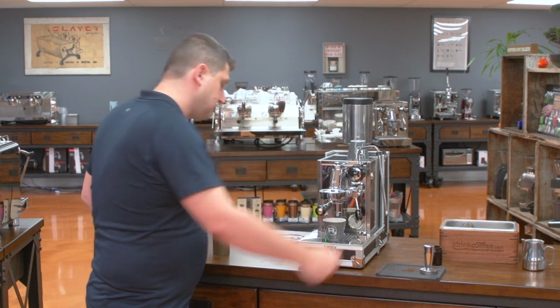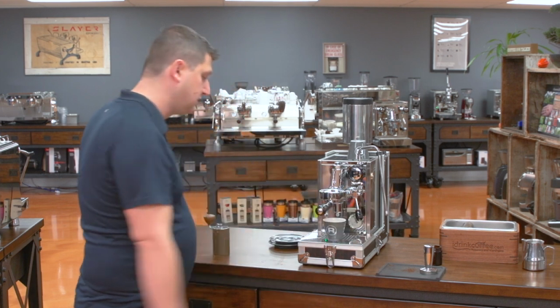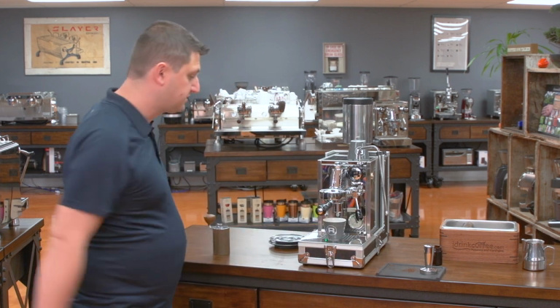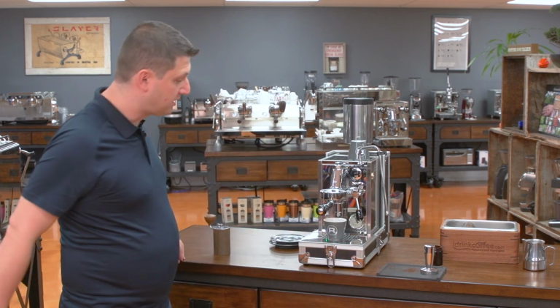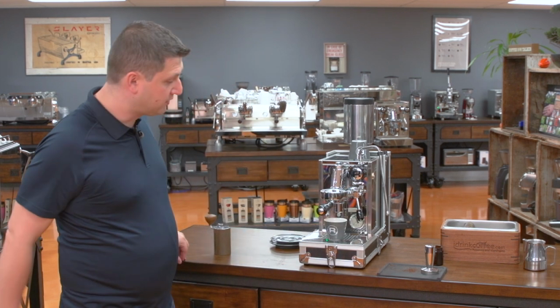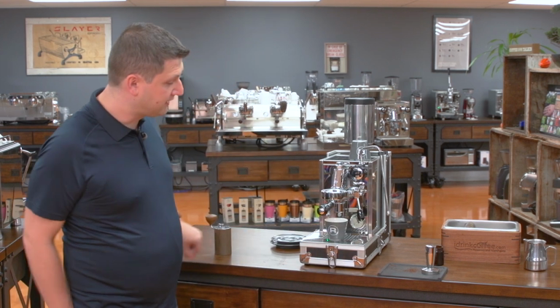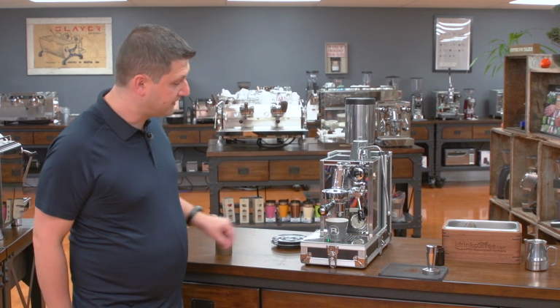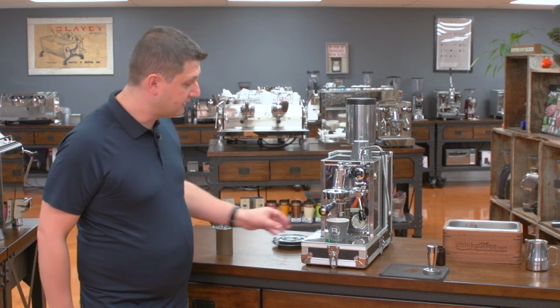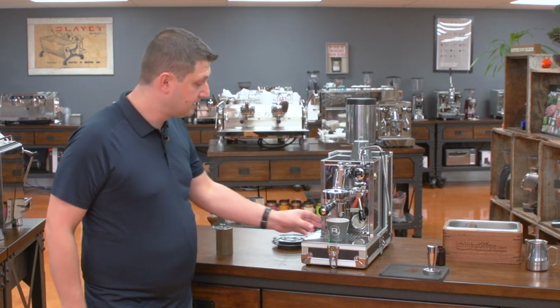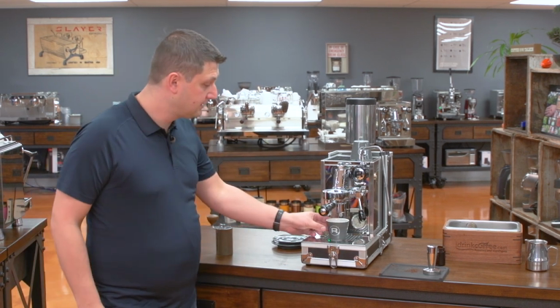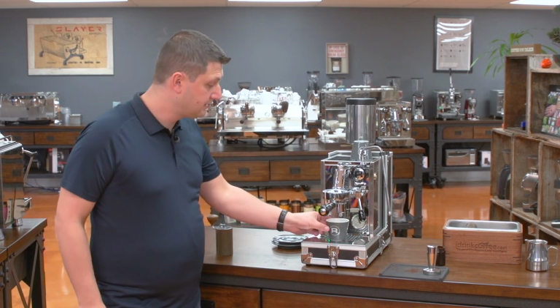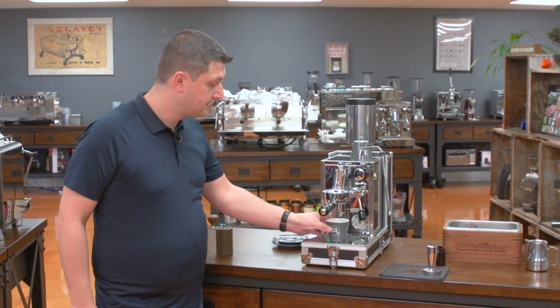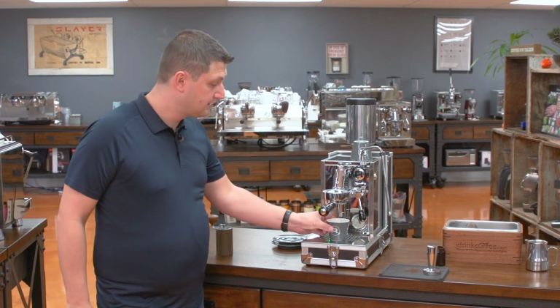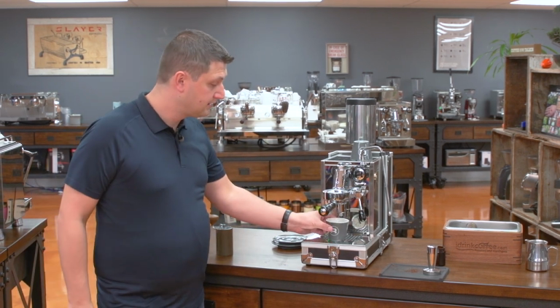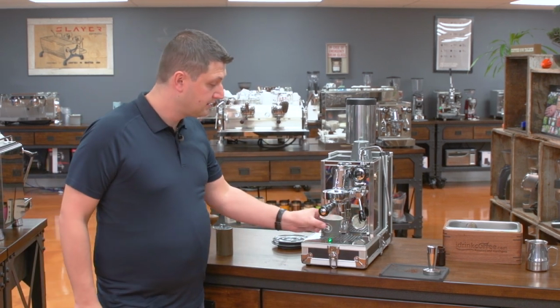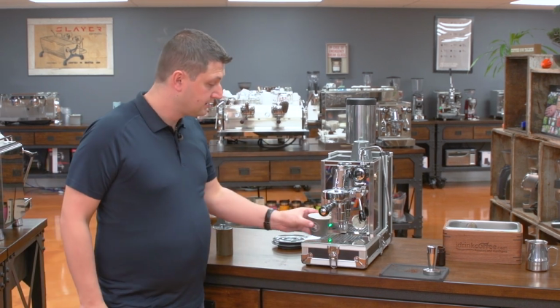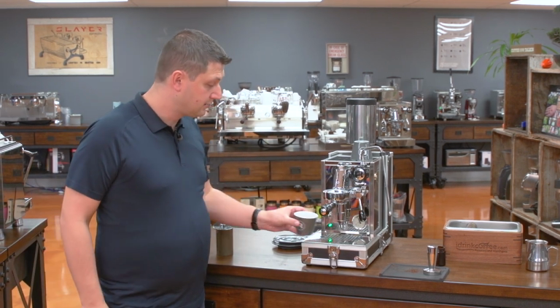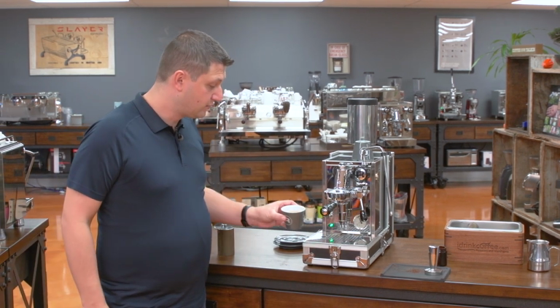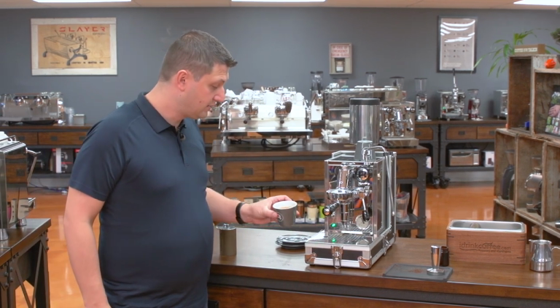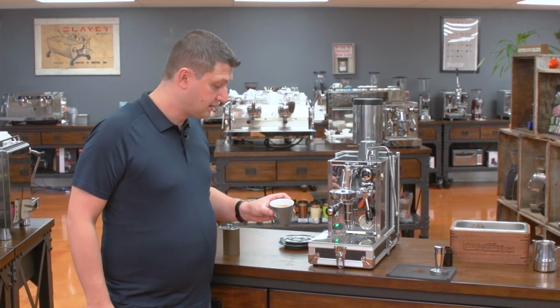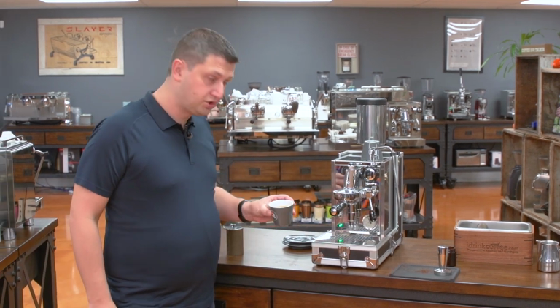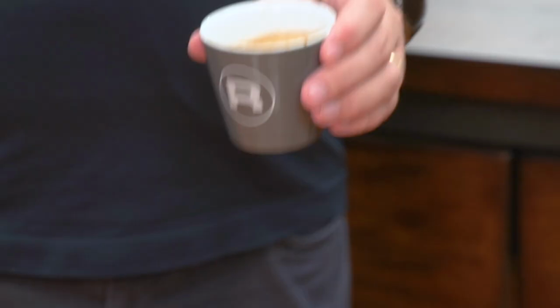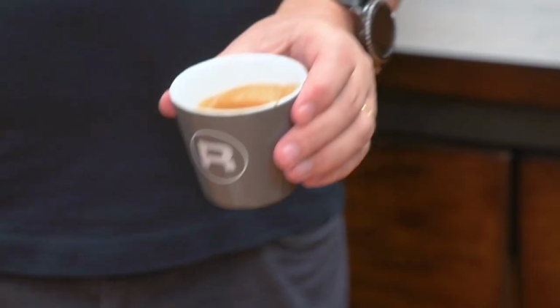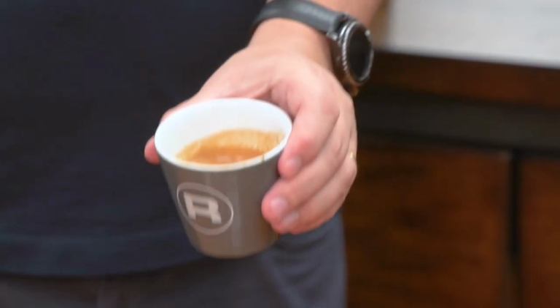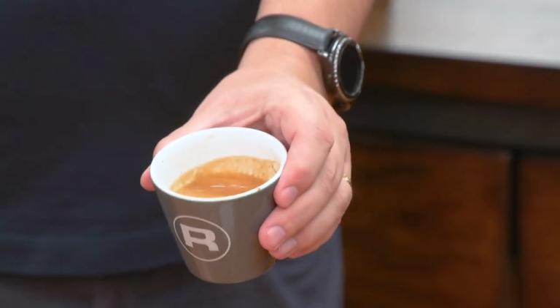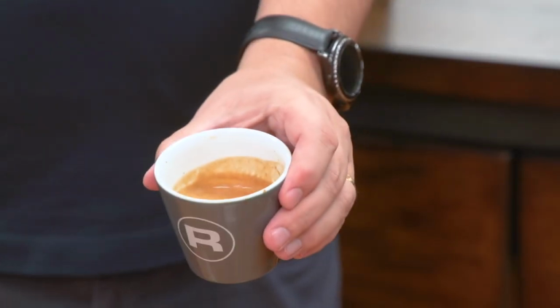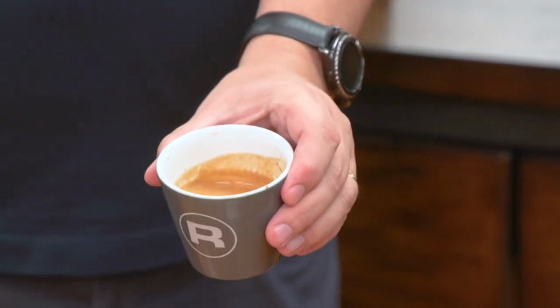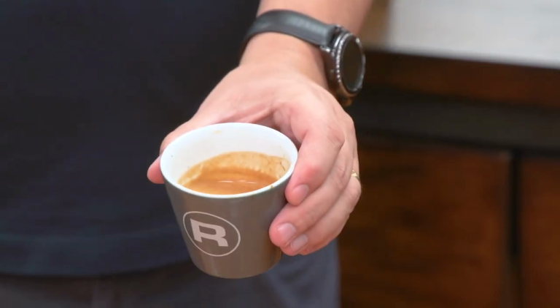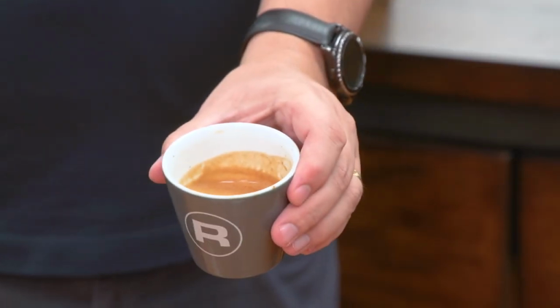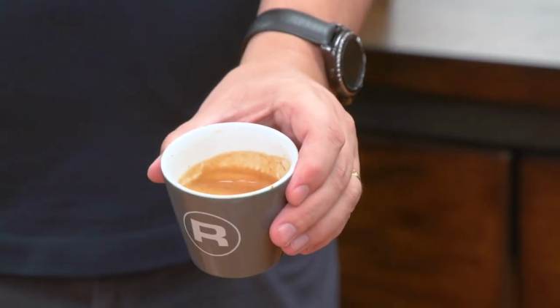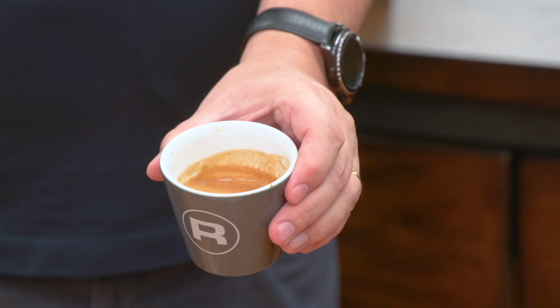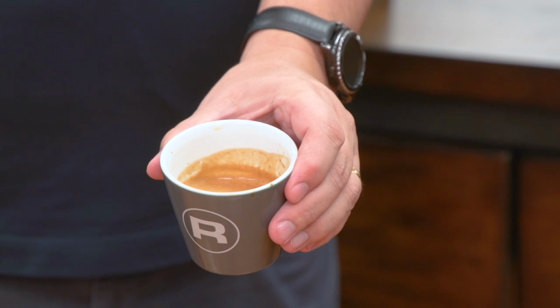I'll stop it right there — got a really nice shot of espresso, I'll show you that right there.